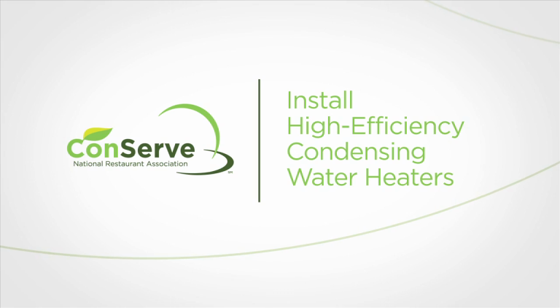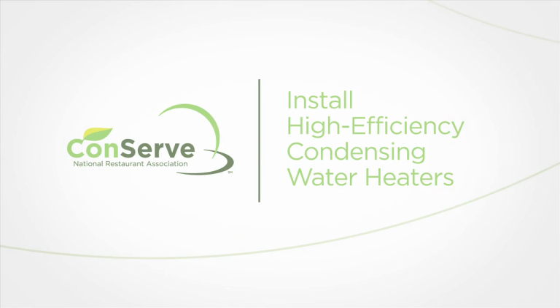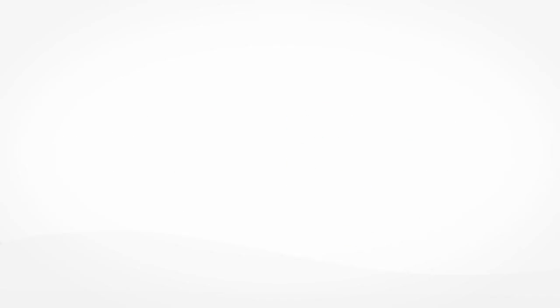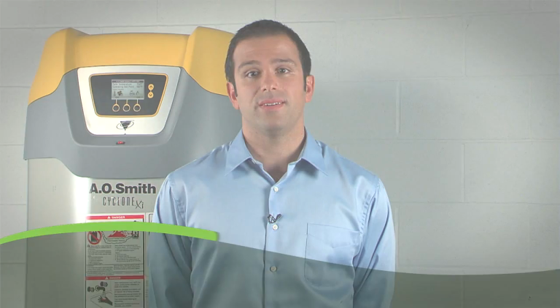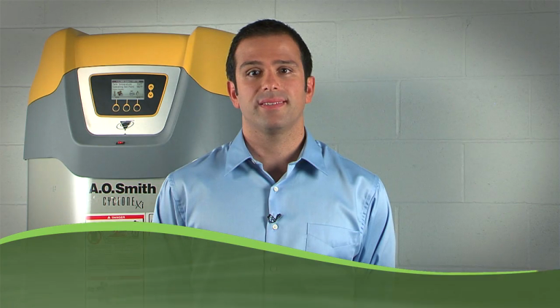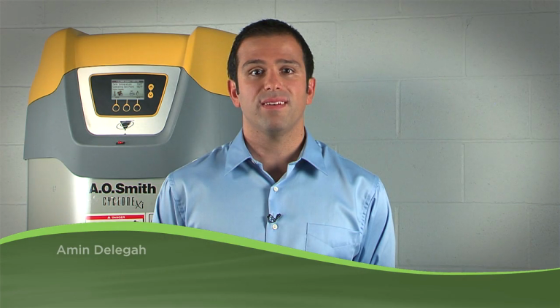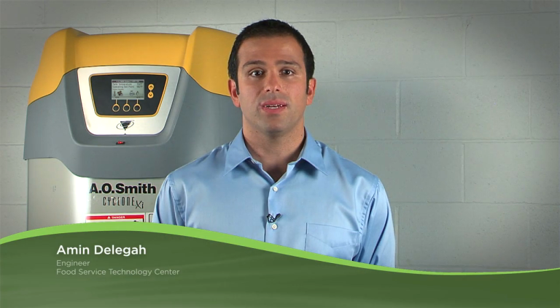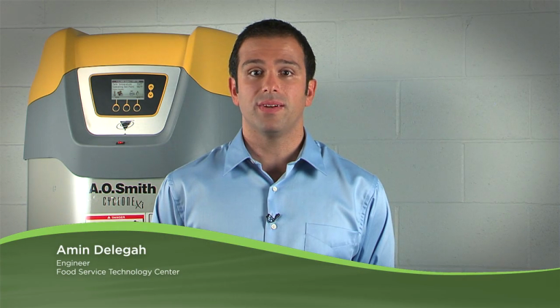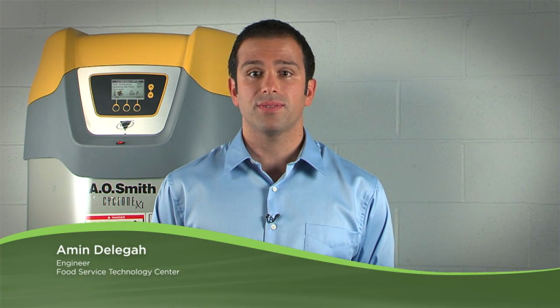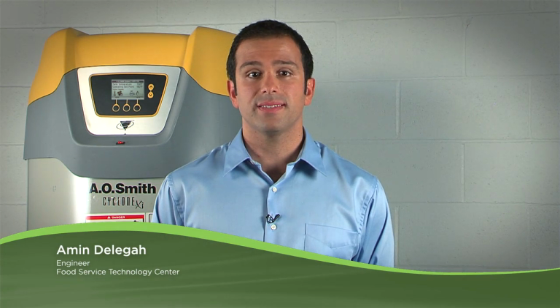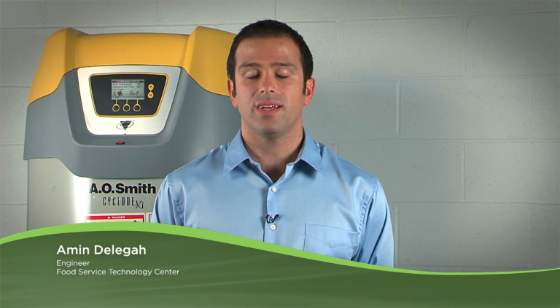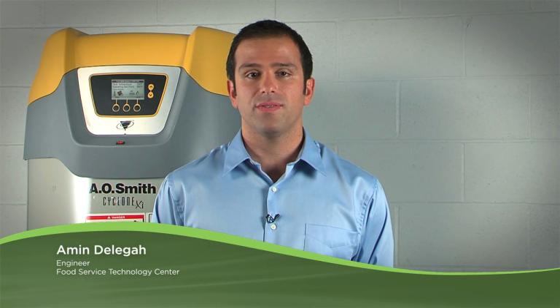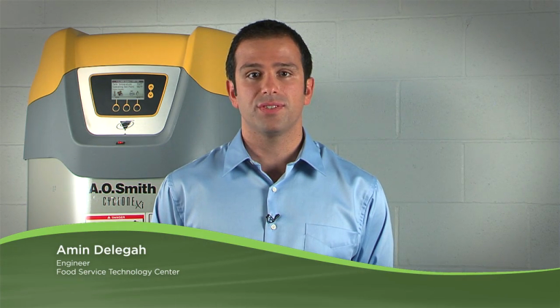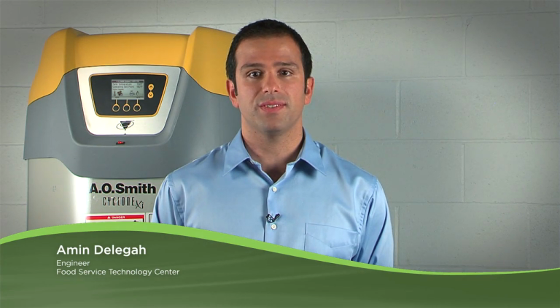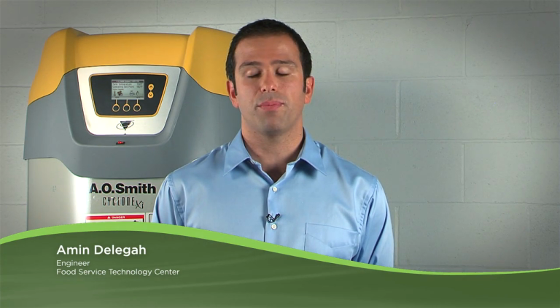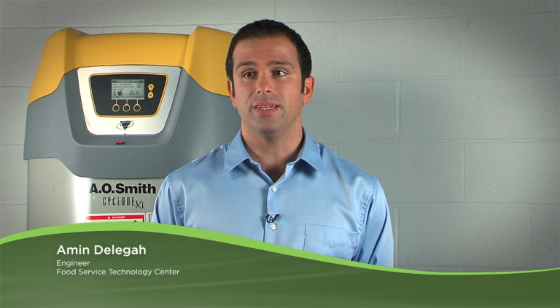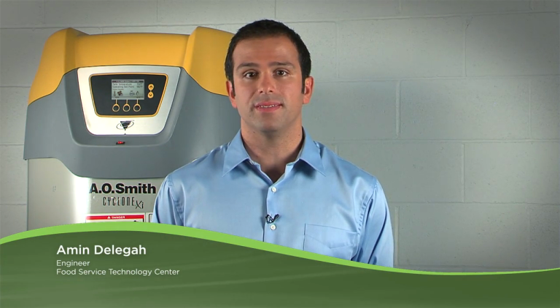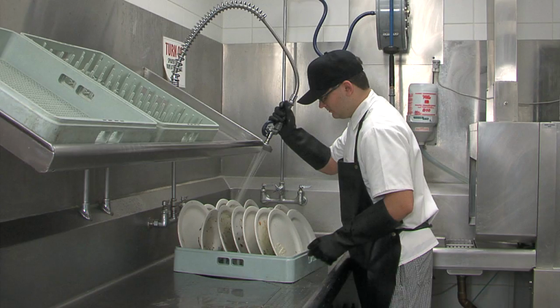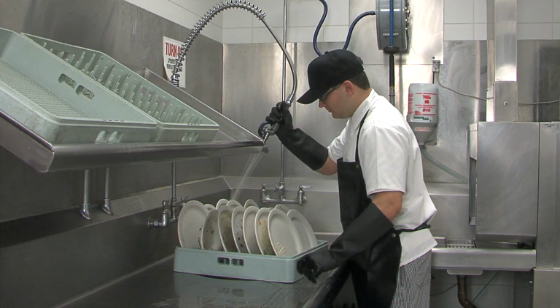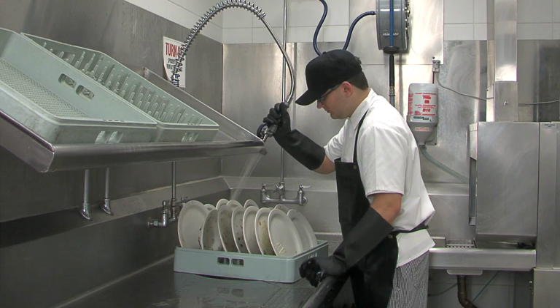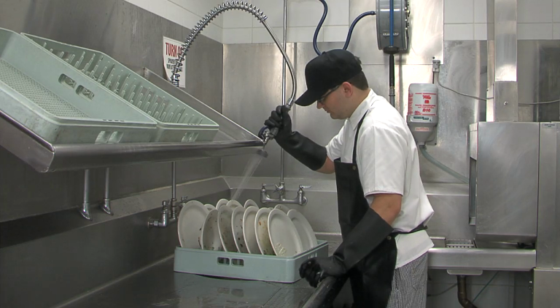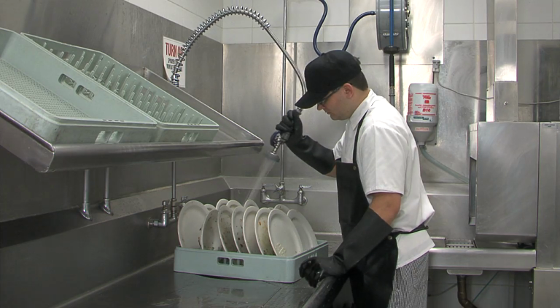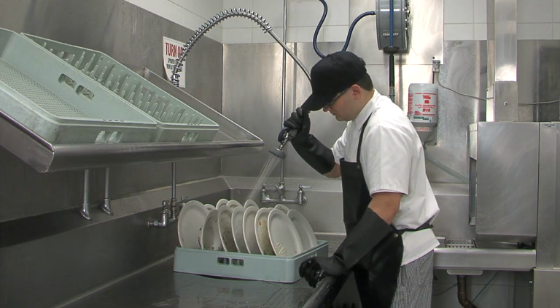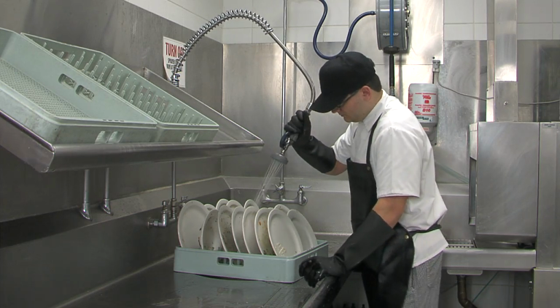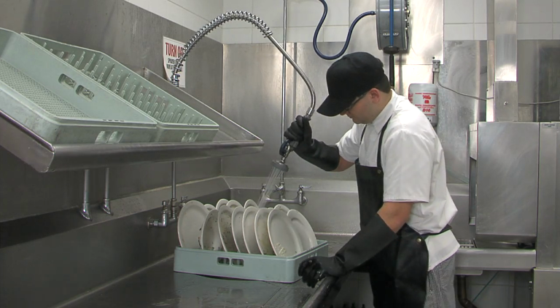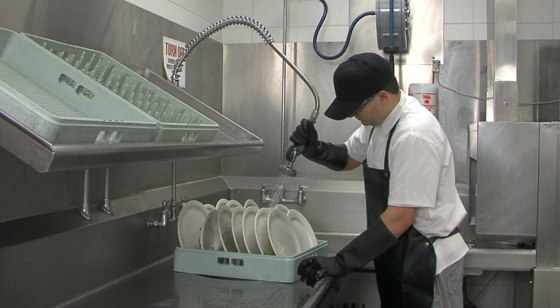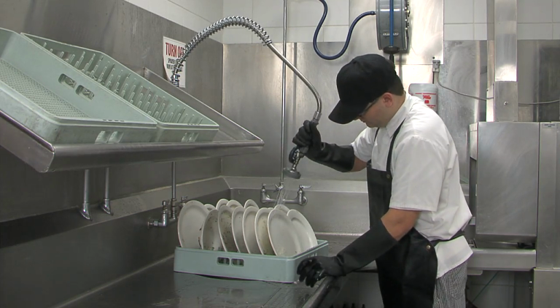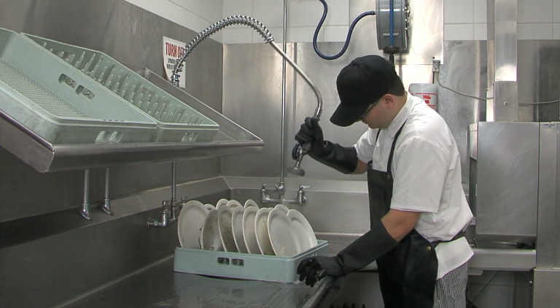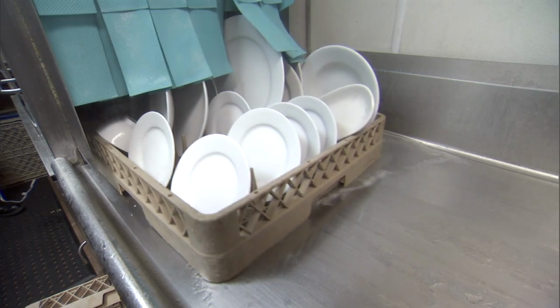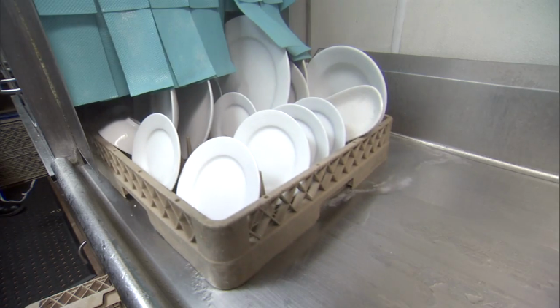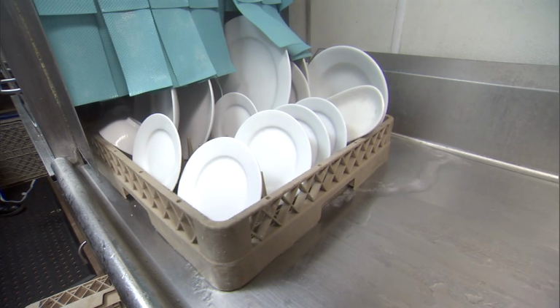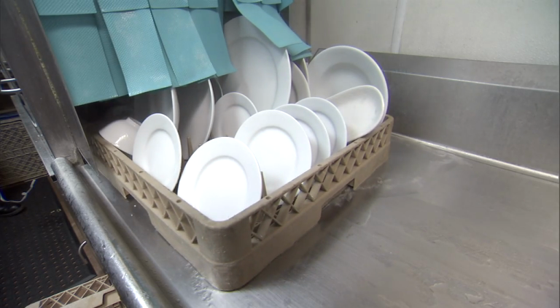Hot water is the lifeblood of restaurants and other food service operations. And let's face it, restaurants use a lot of hot water.